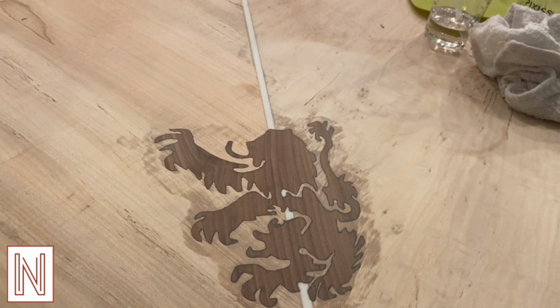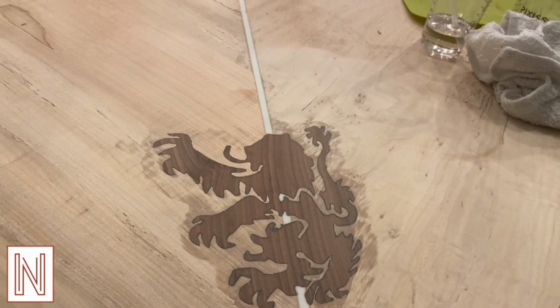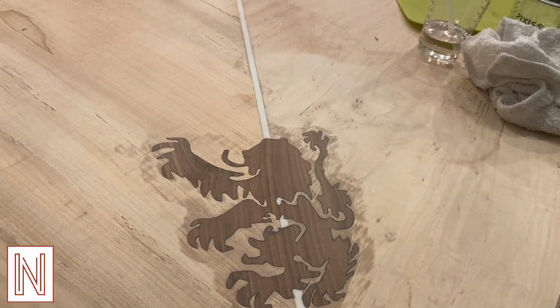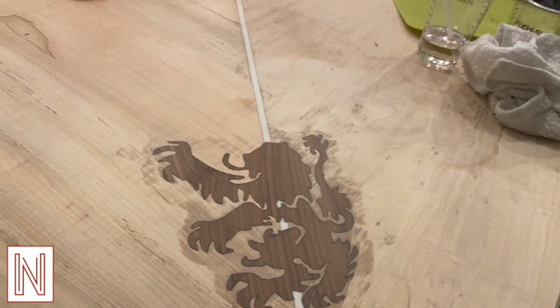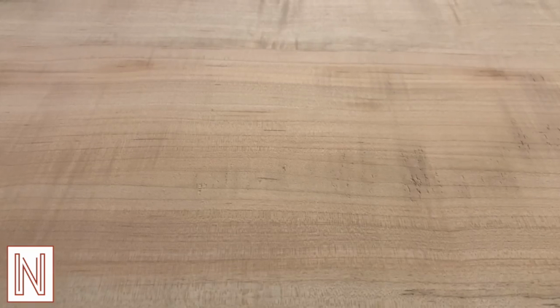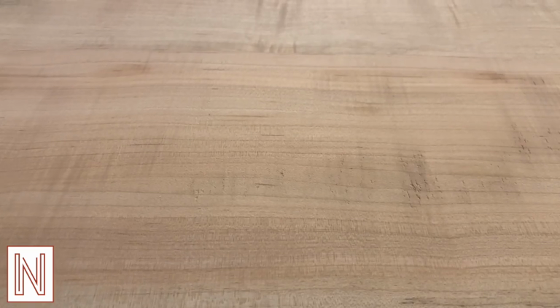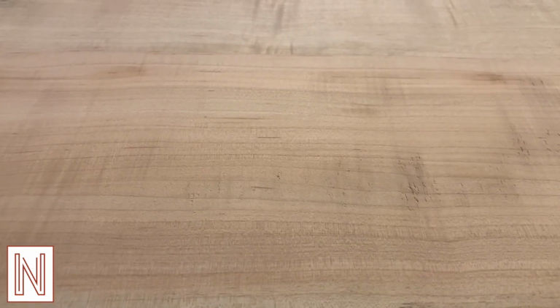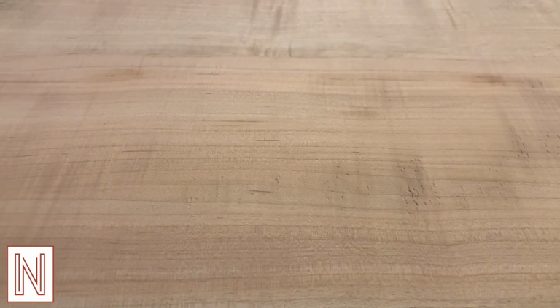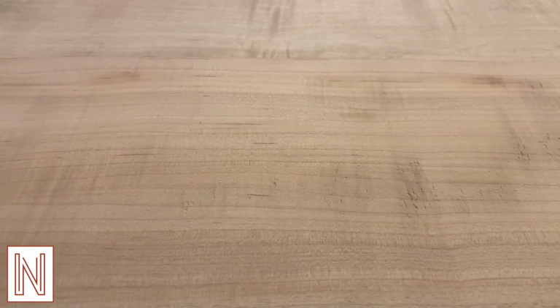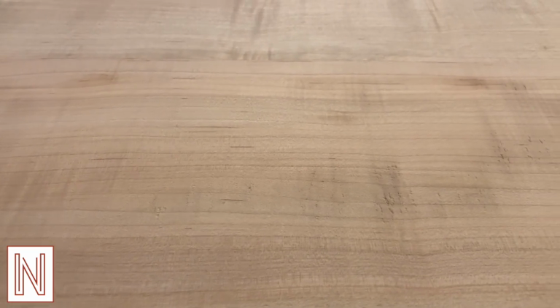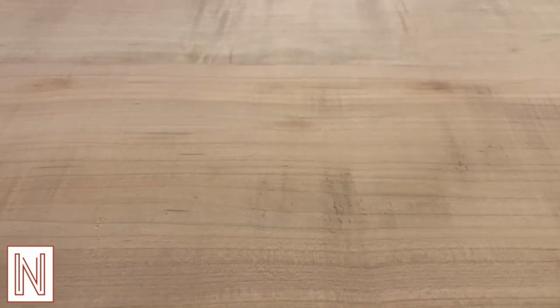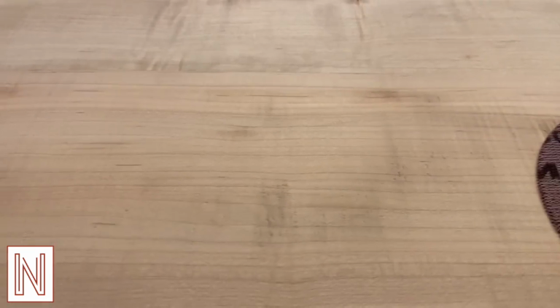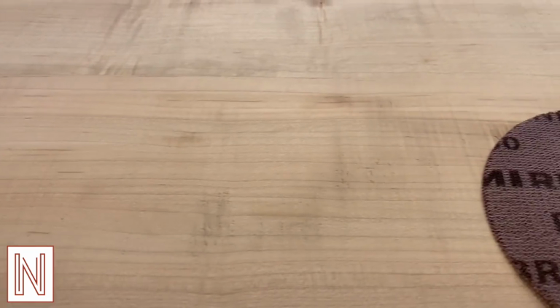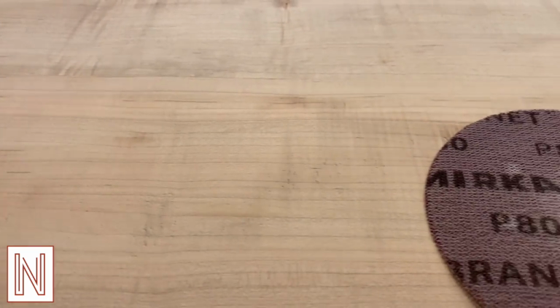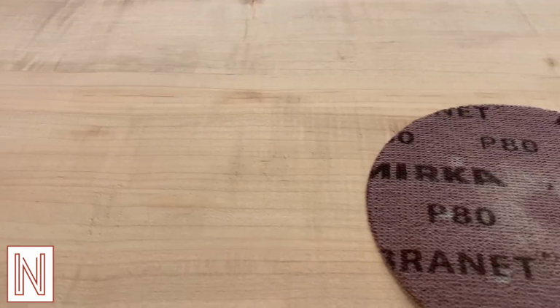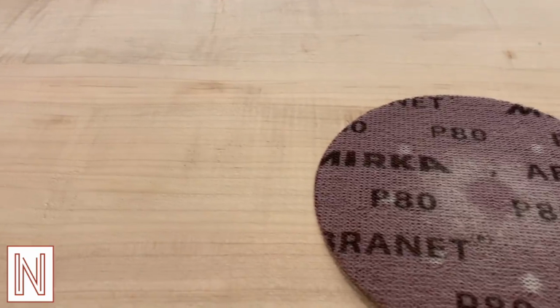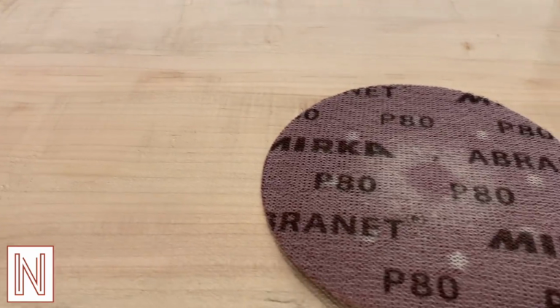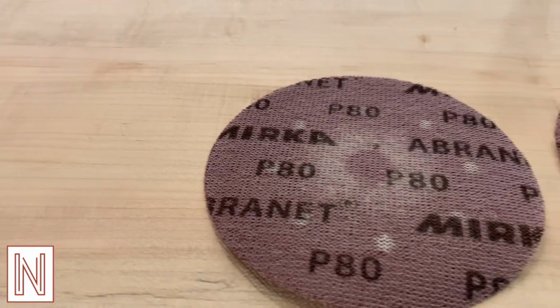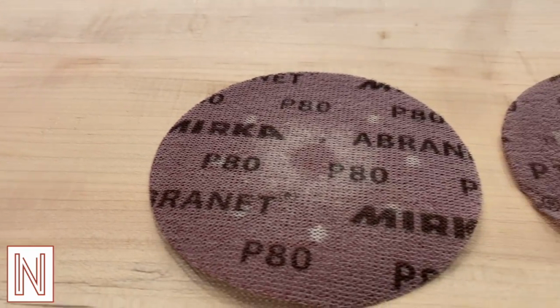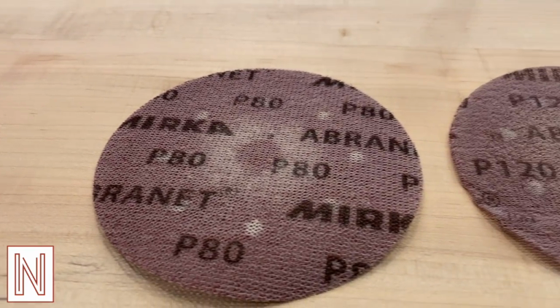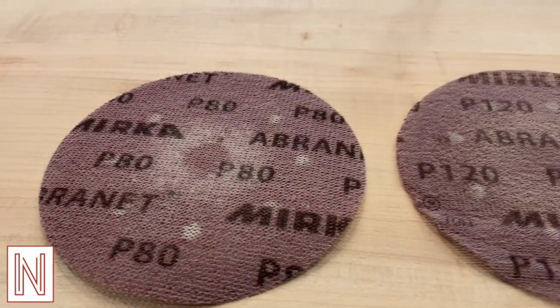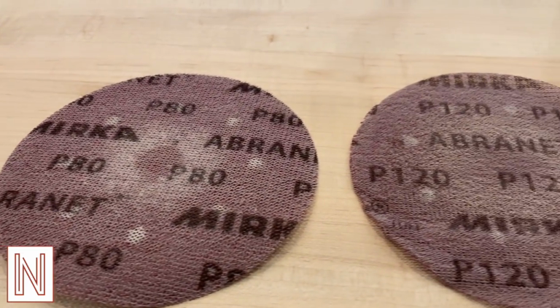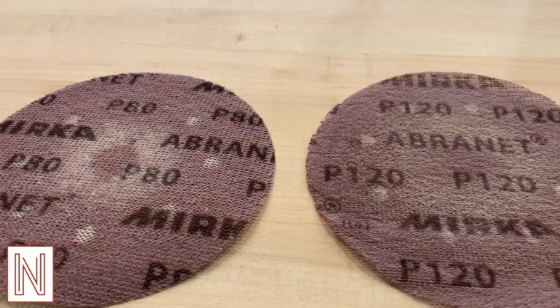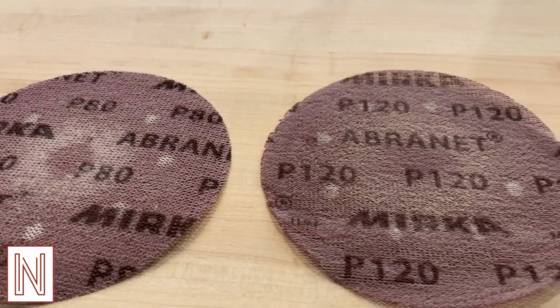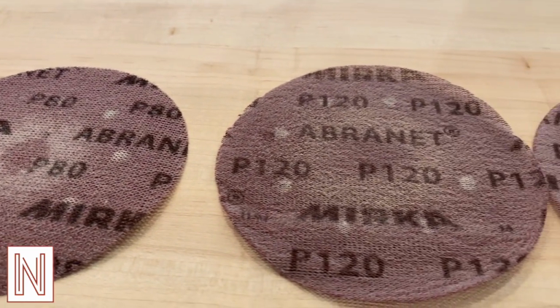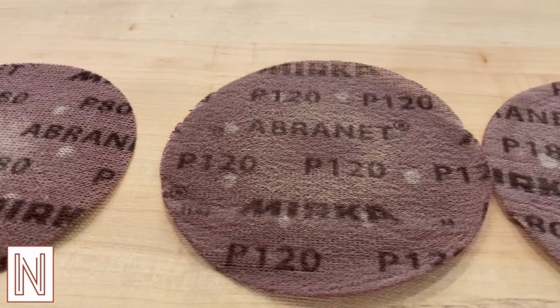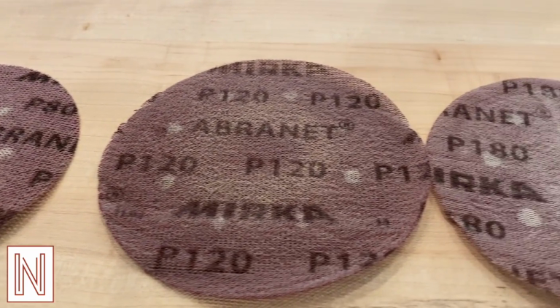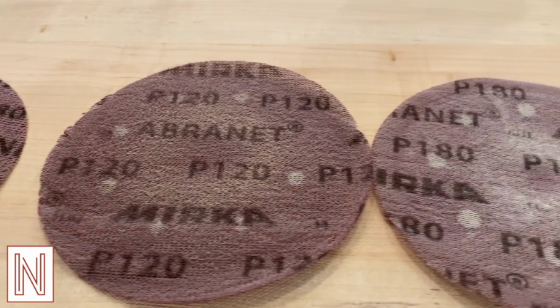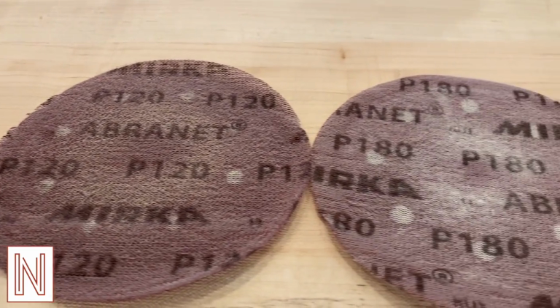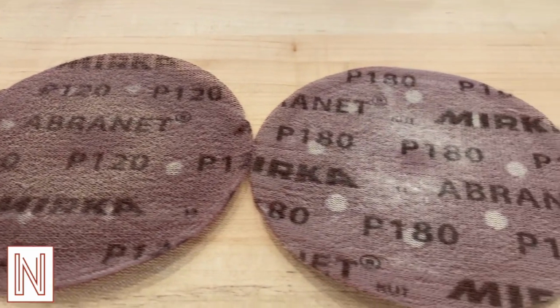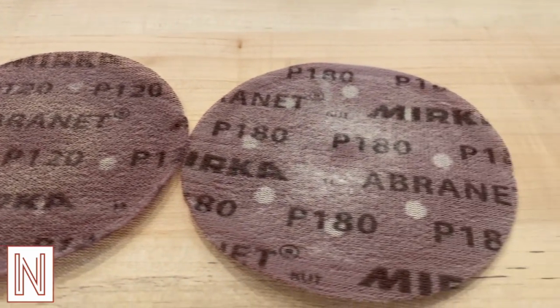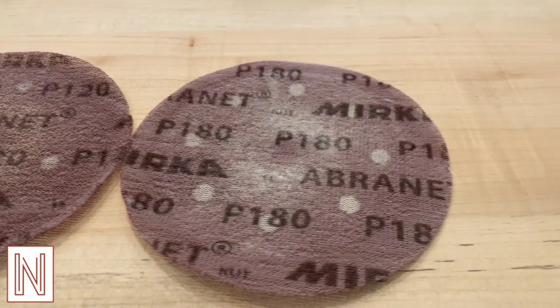Now for some finish sanding. I sand through the grits and then I apply some Rubio Monocoat, because what else do YouTube woodworkers use?